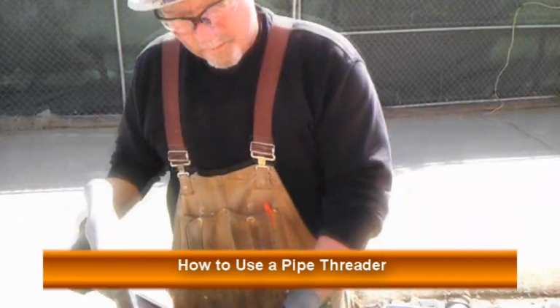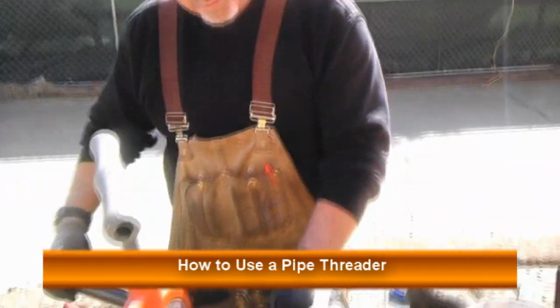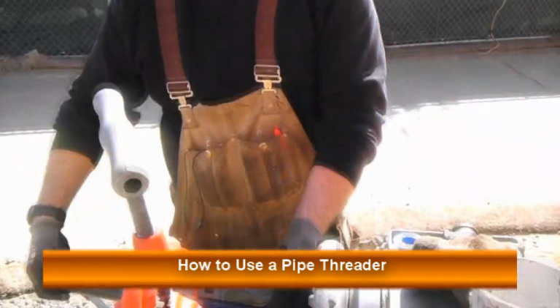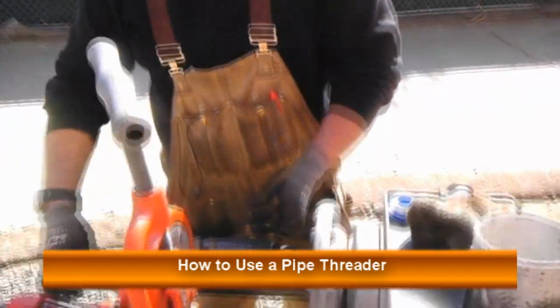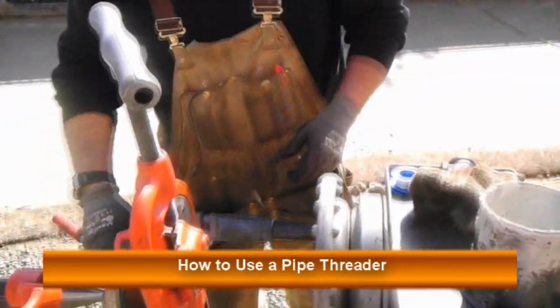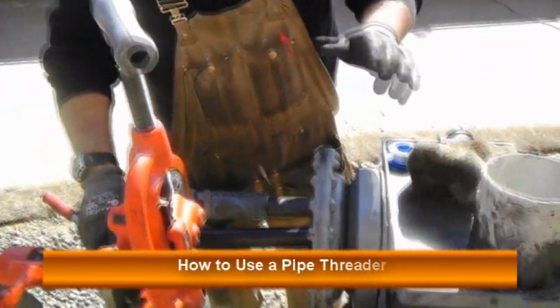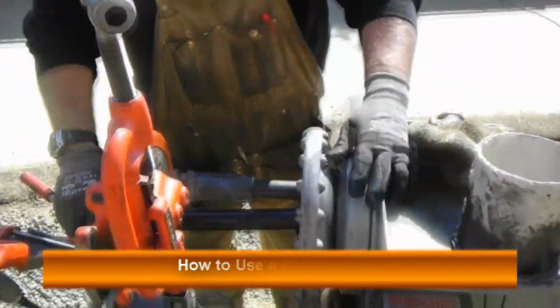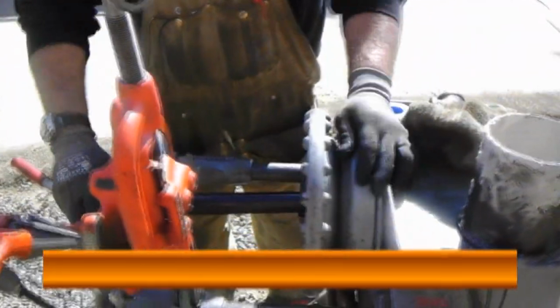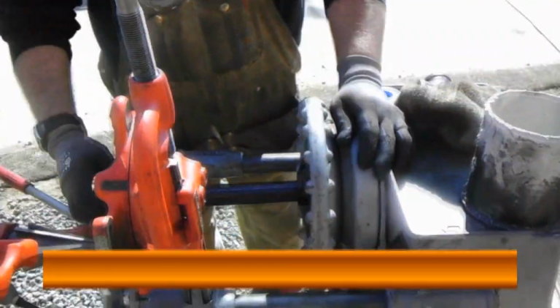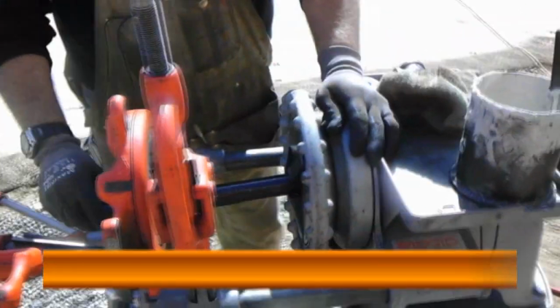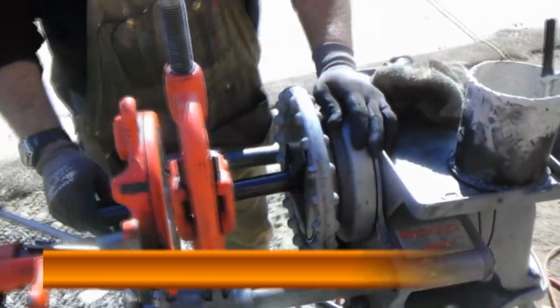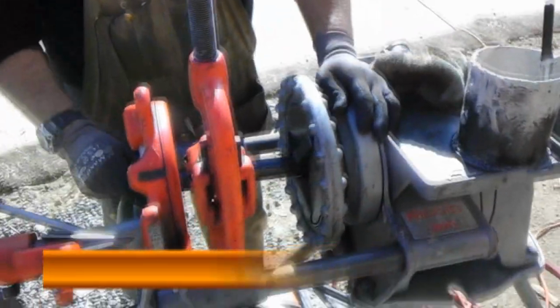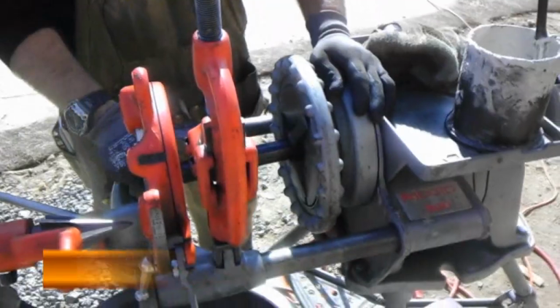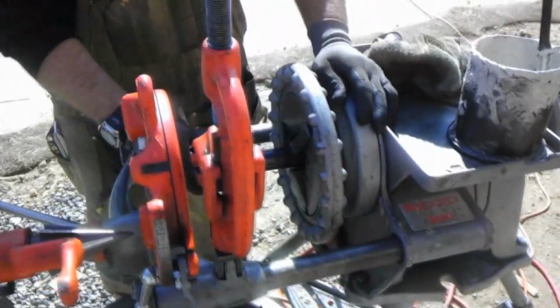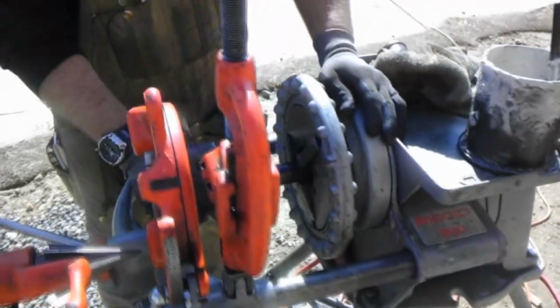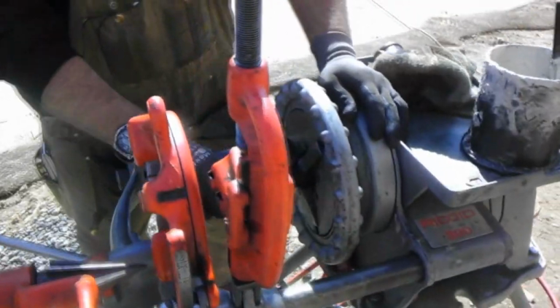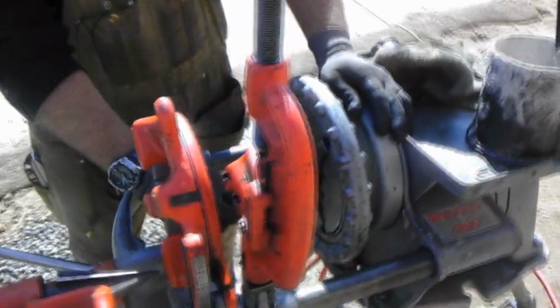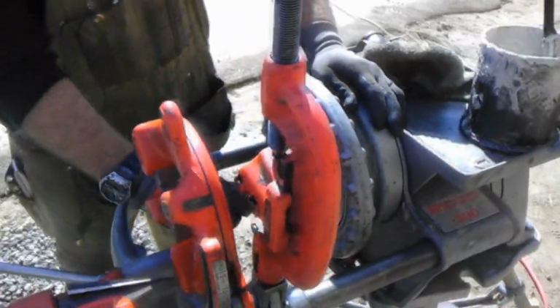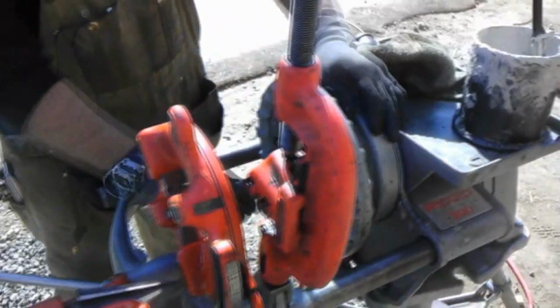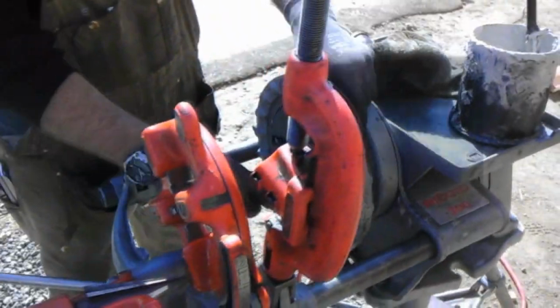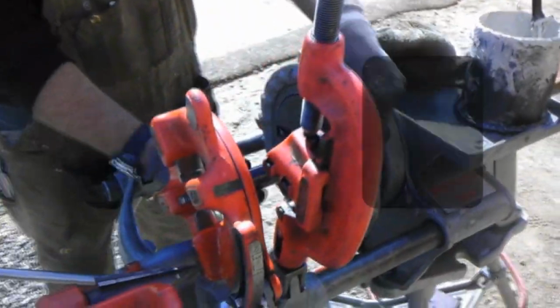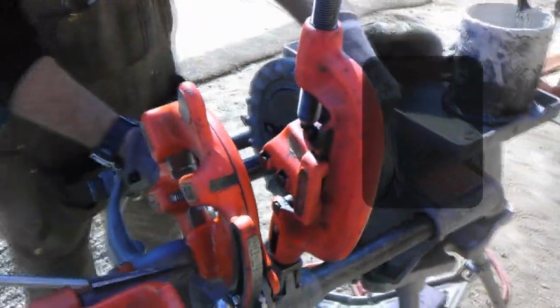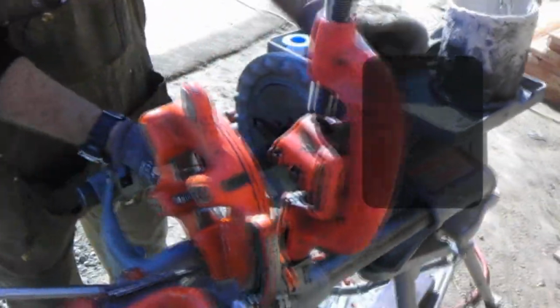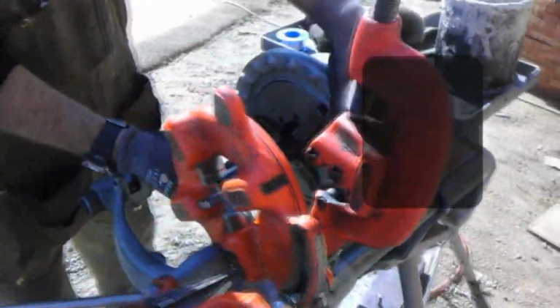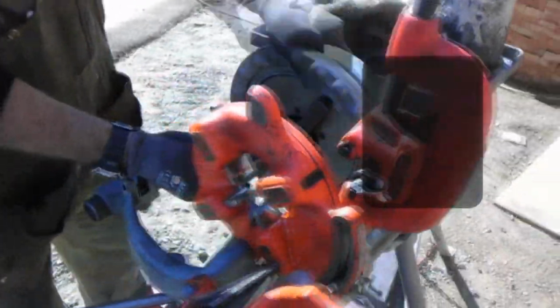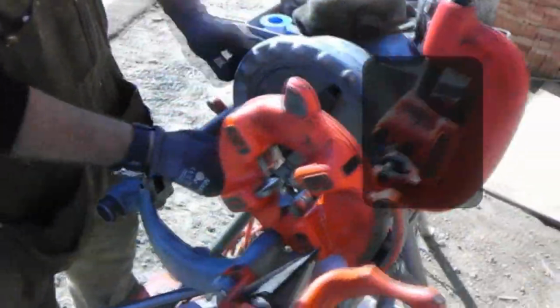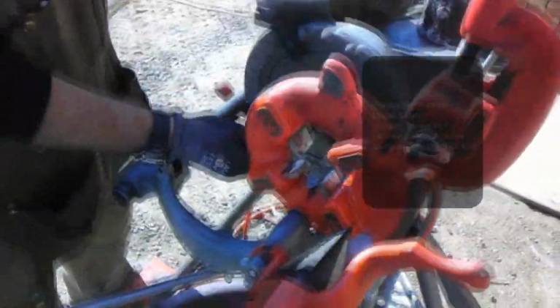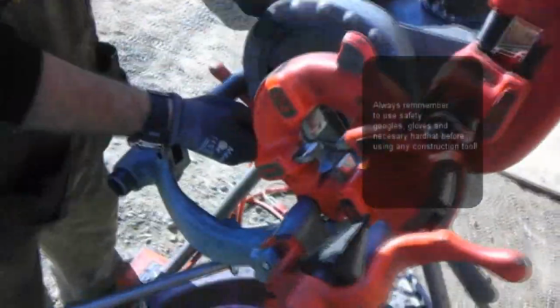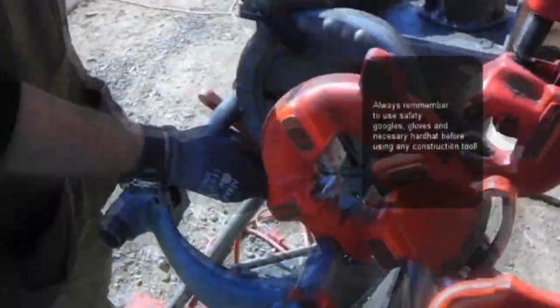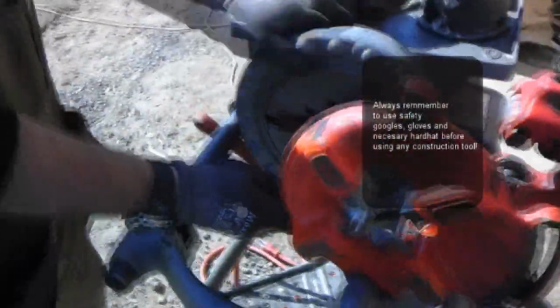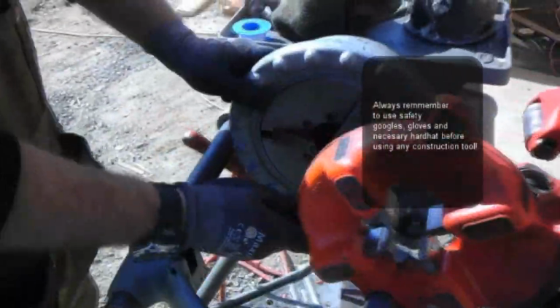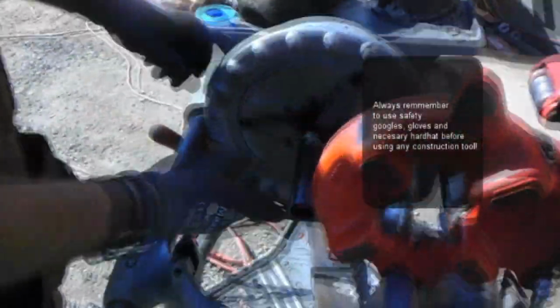We're going to stick it in our Rigid 300 machine, slide it in there. To chuck the die, you can slam it down a couple of times.